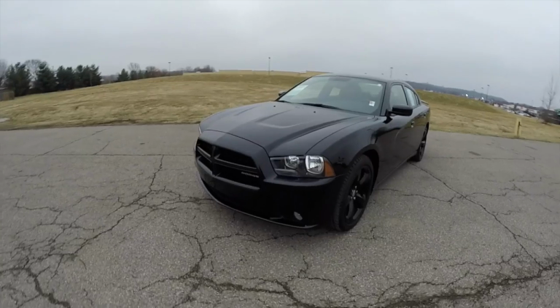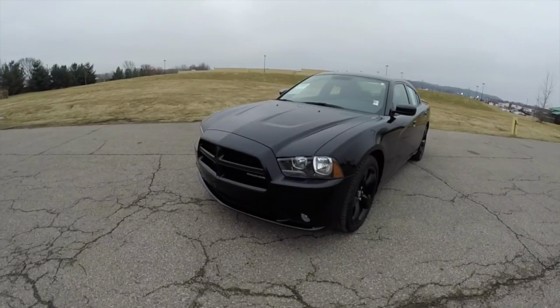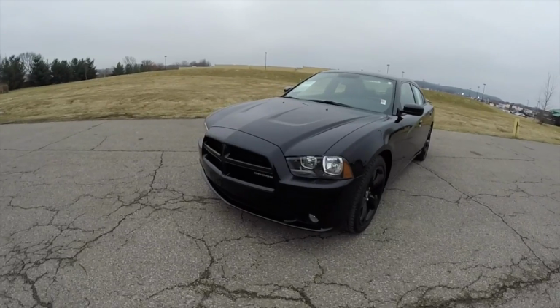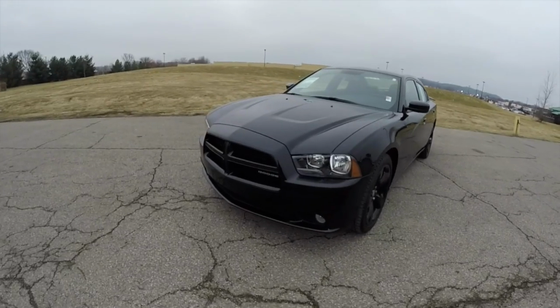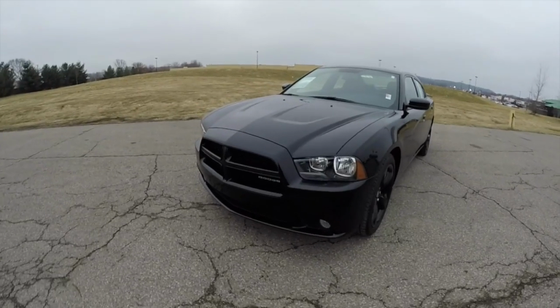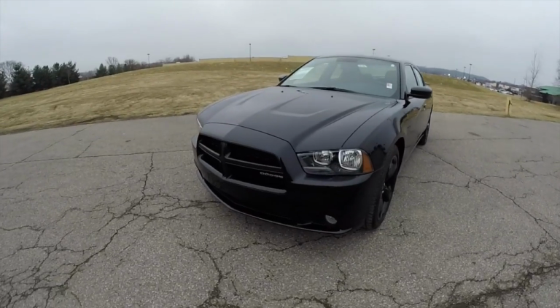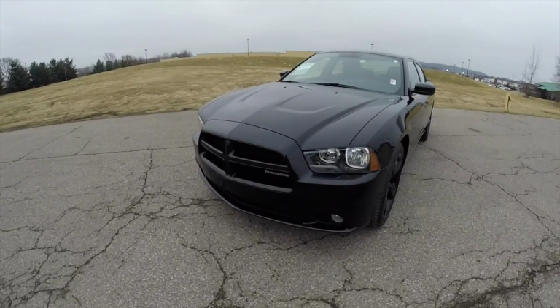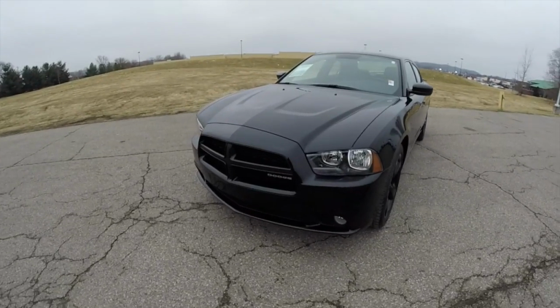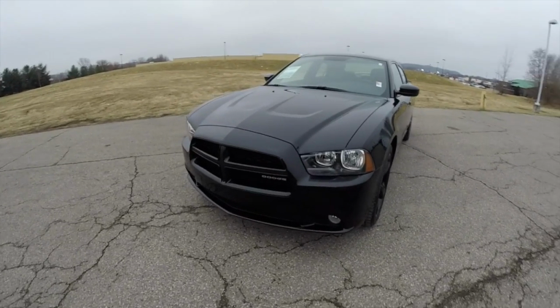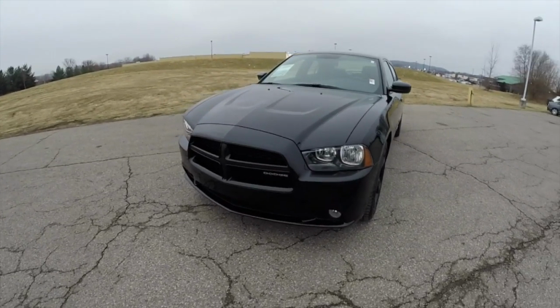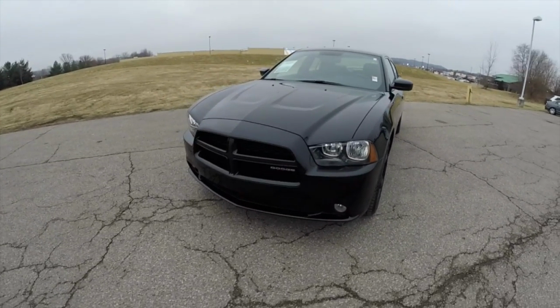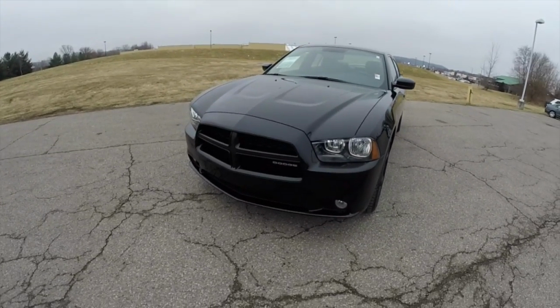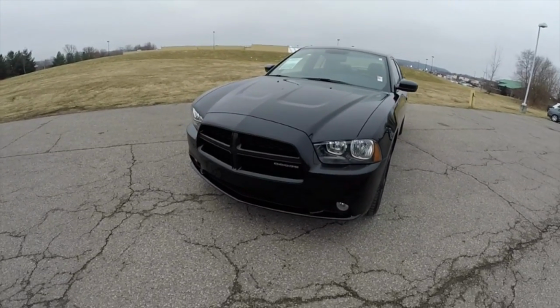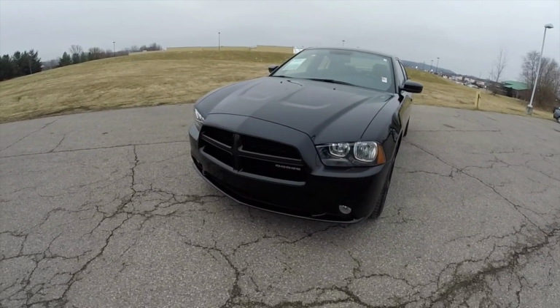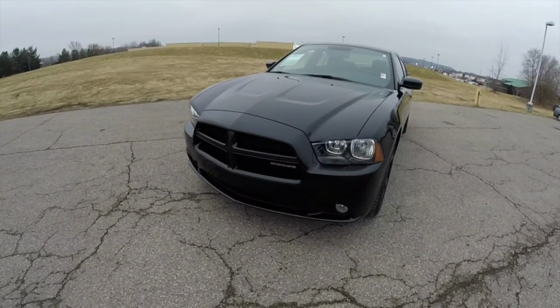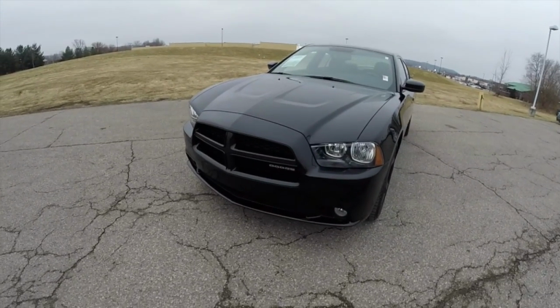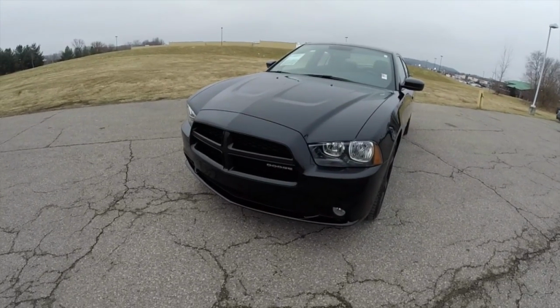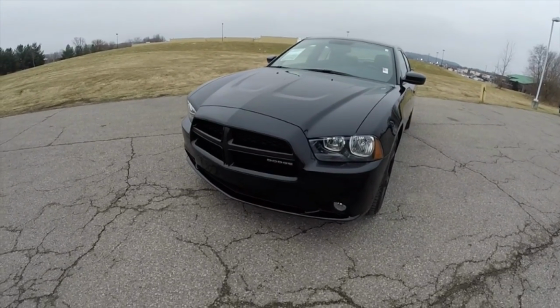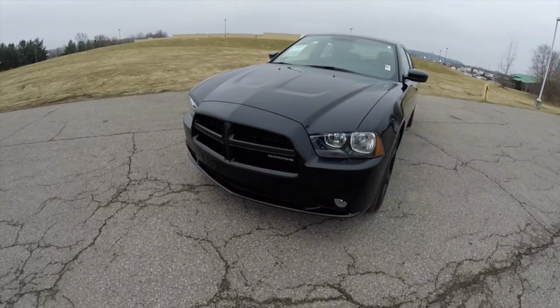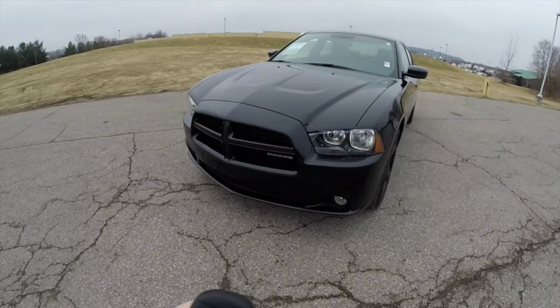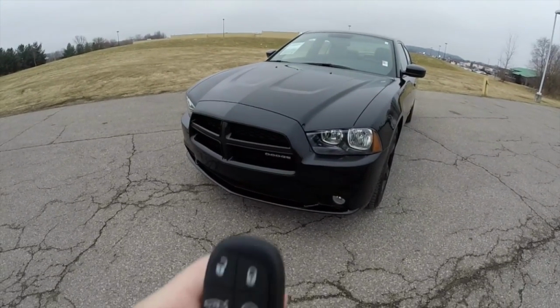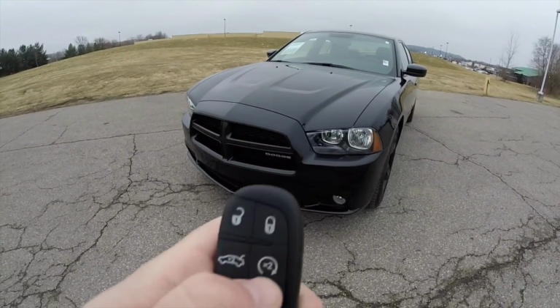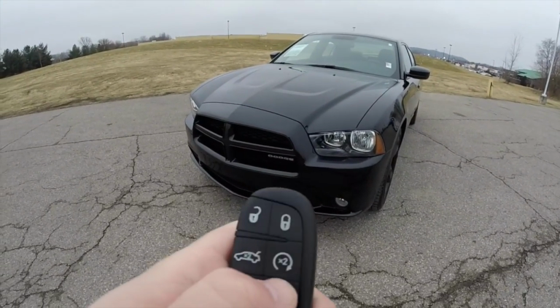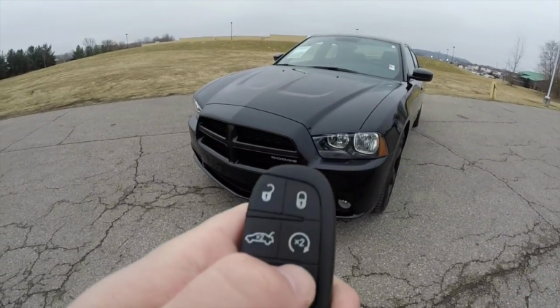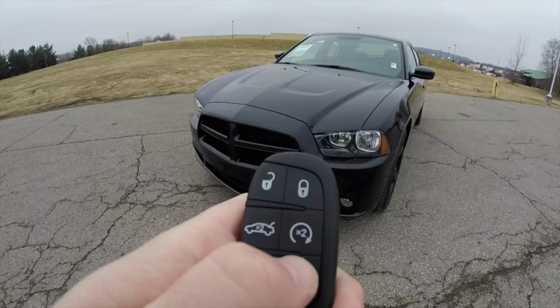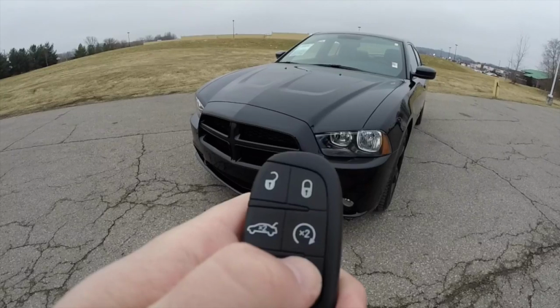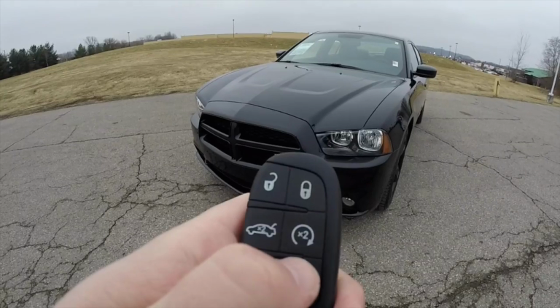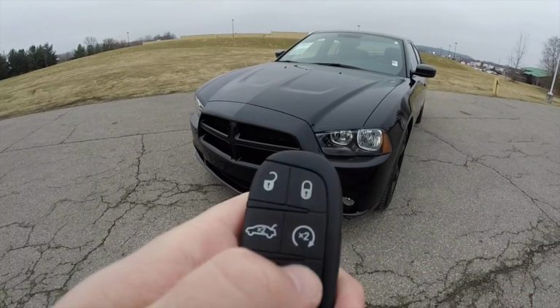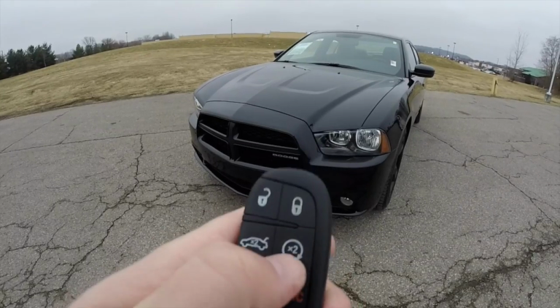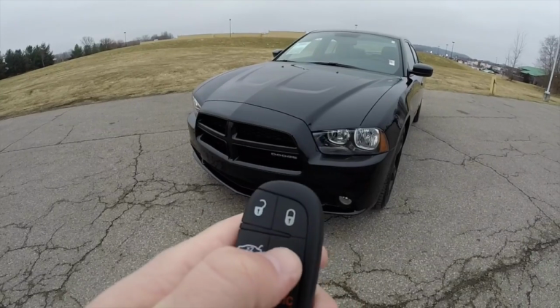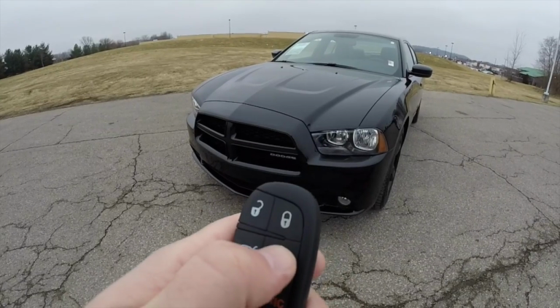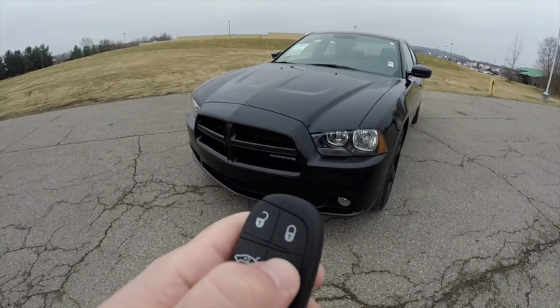This vehicle is equipped with a remote start. To activate the remote start, just double press the remote start button on the key fob.